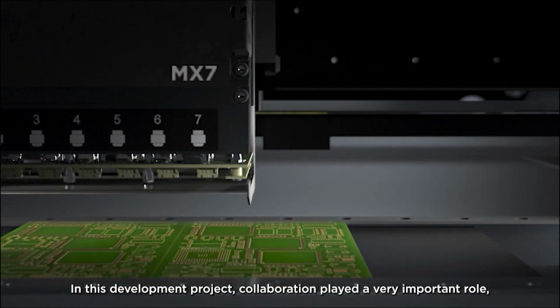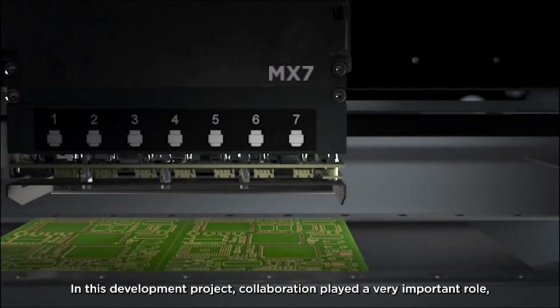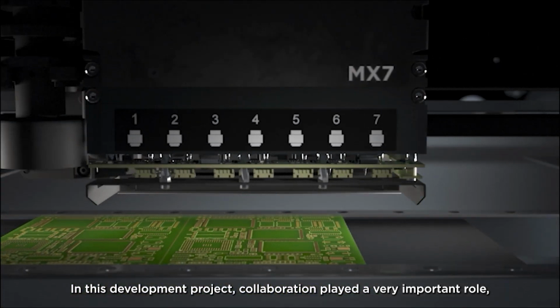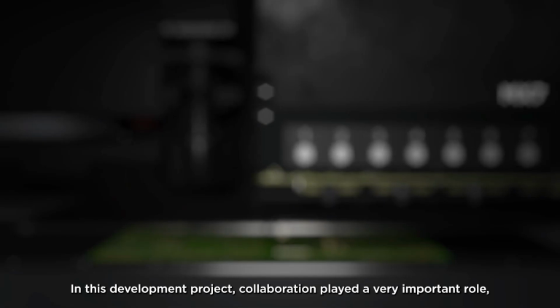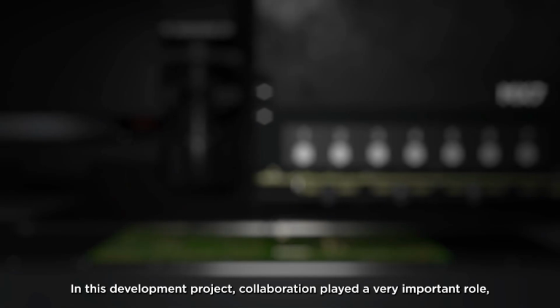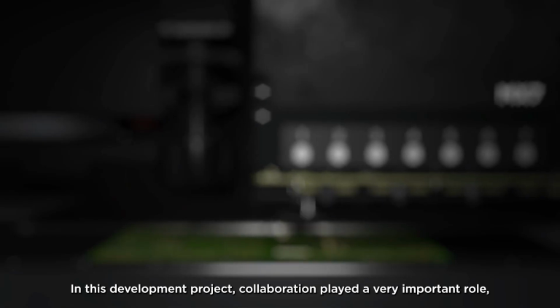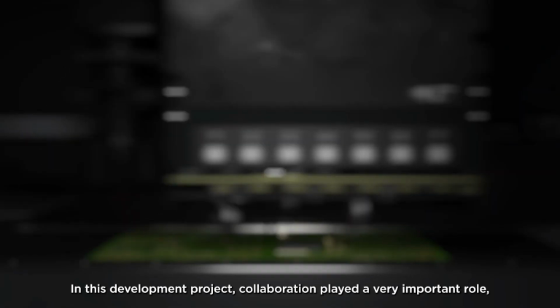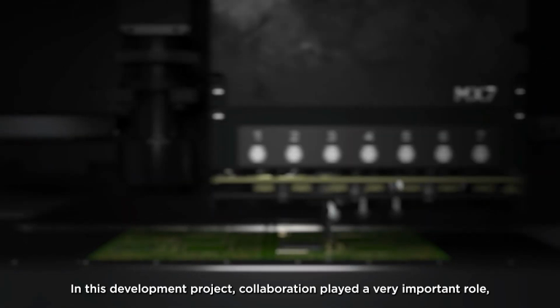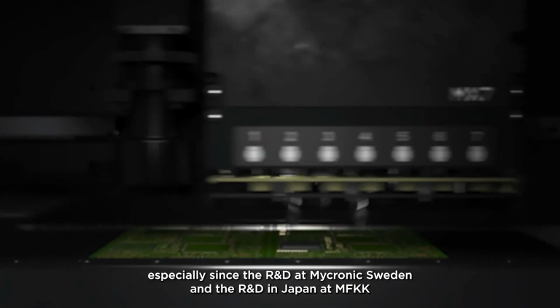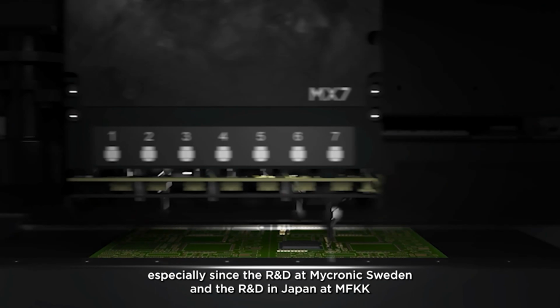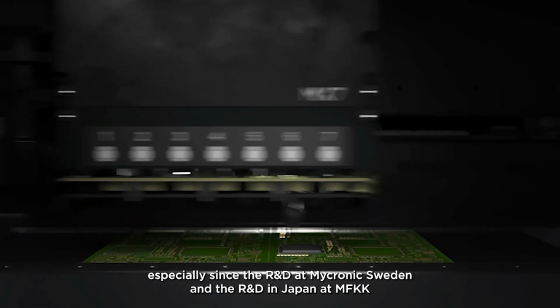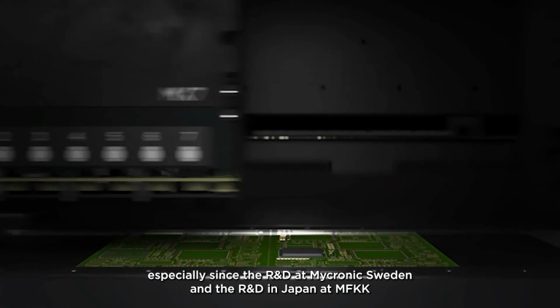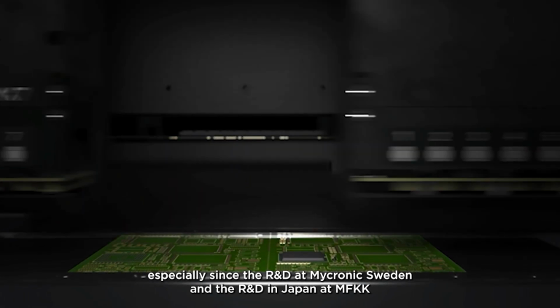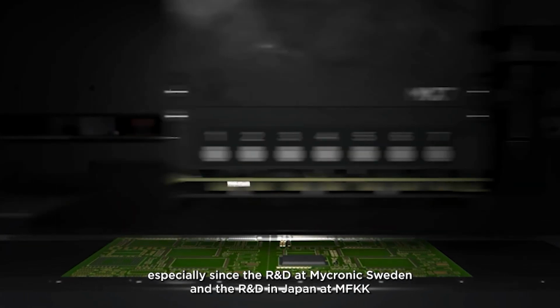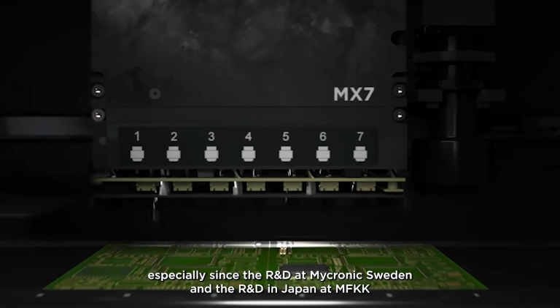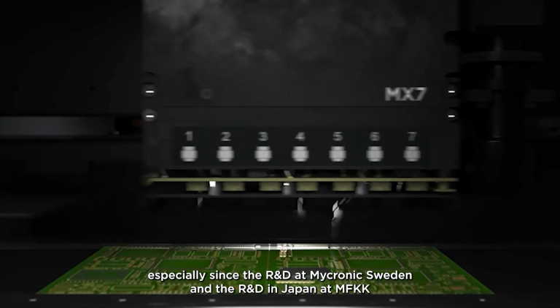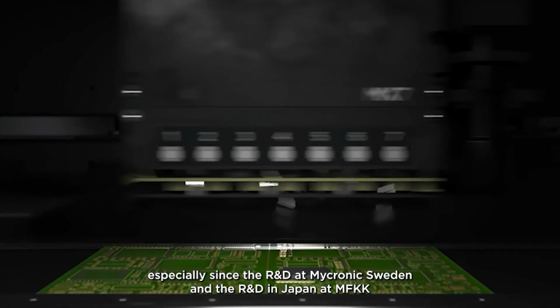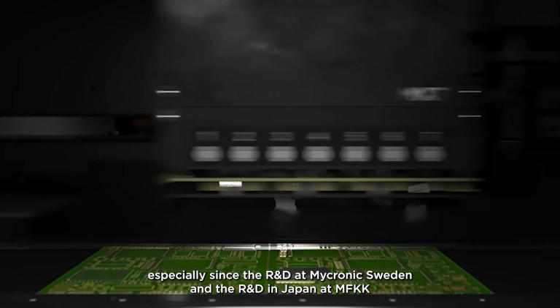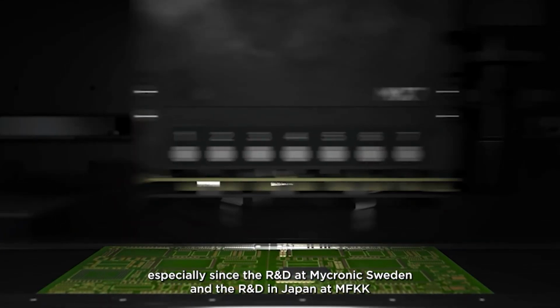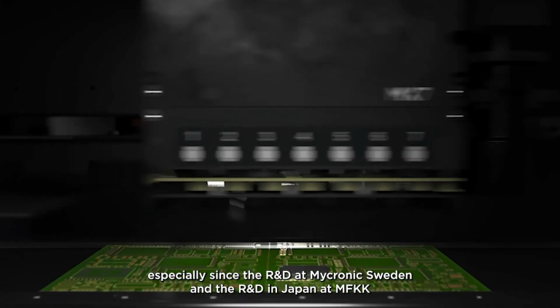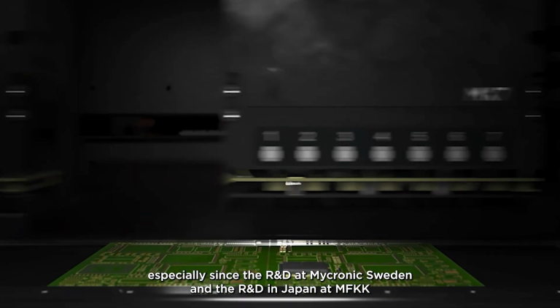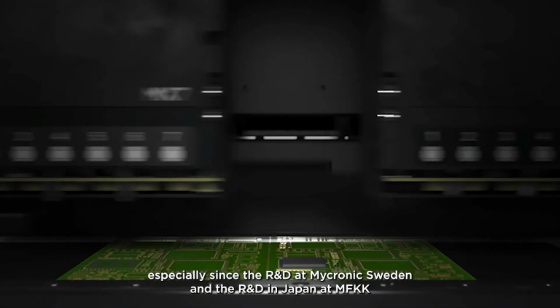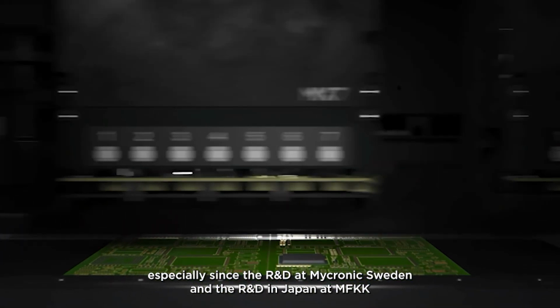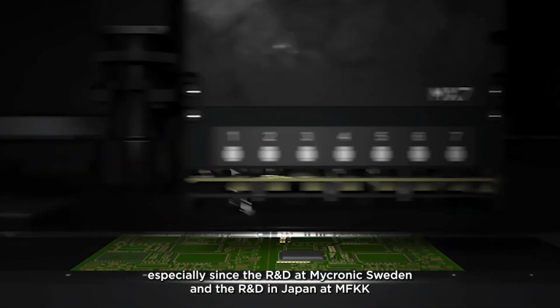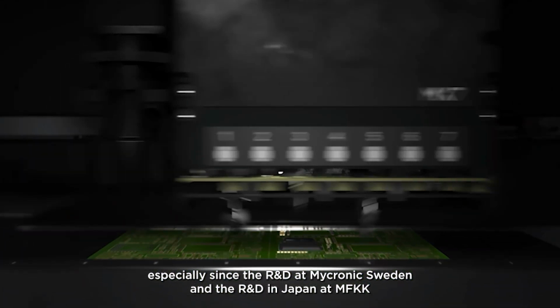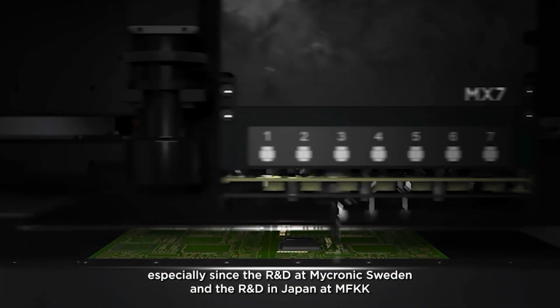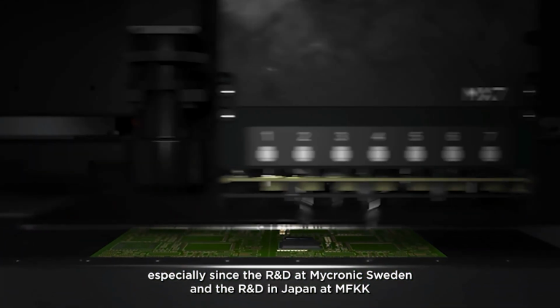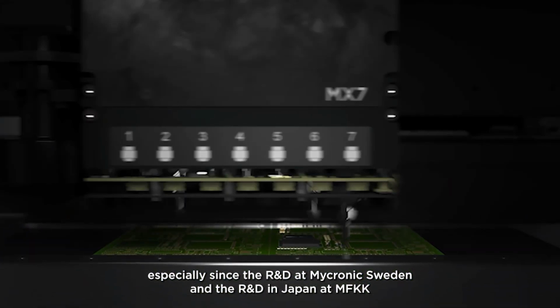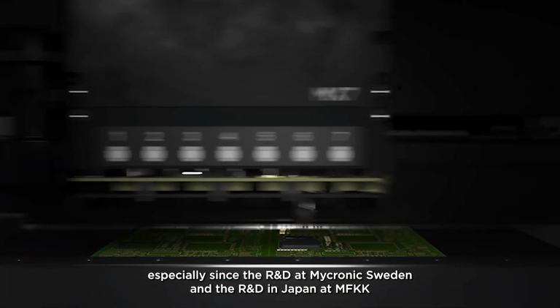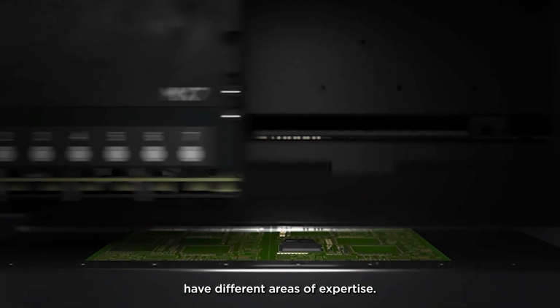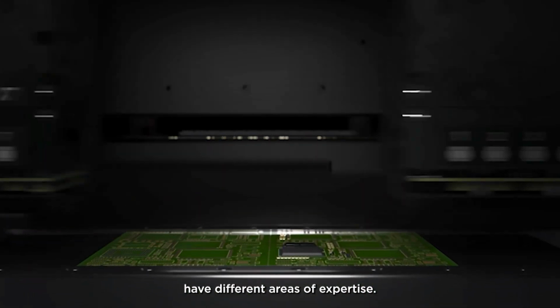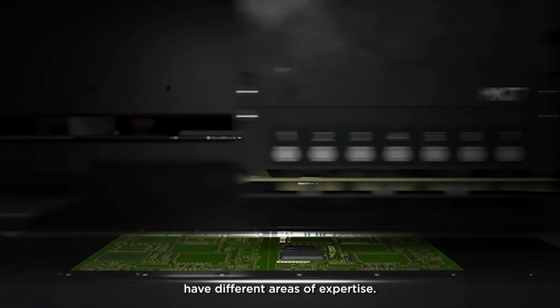Micronik Sweden and Japan are a good team.